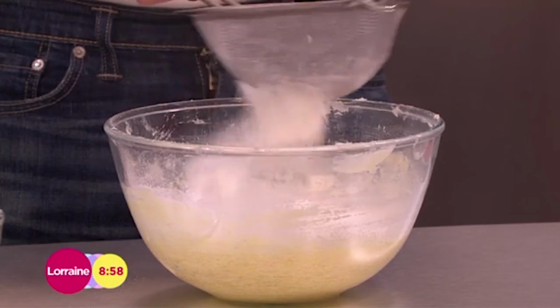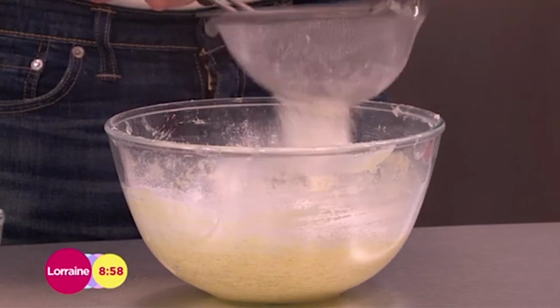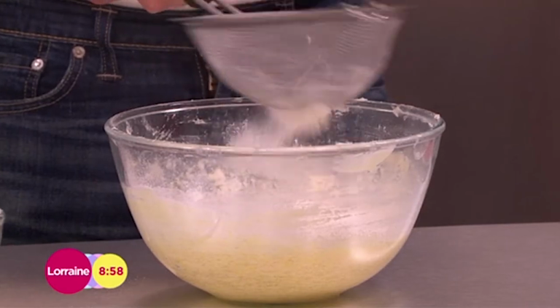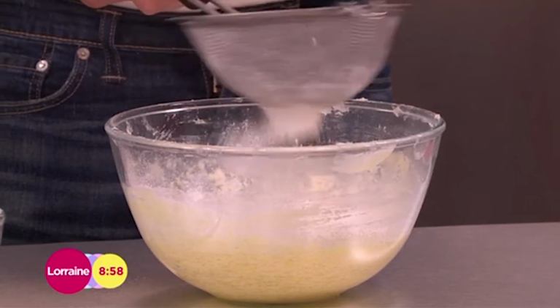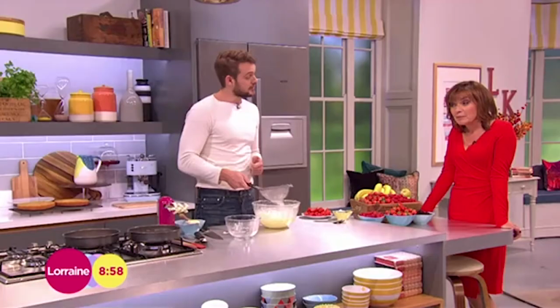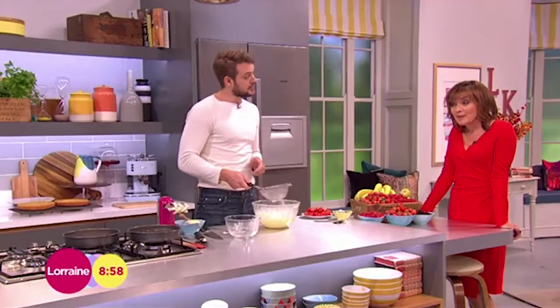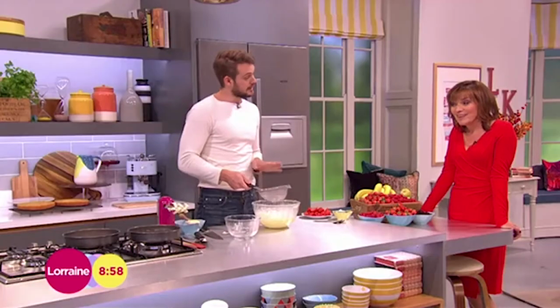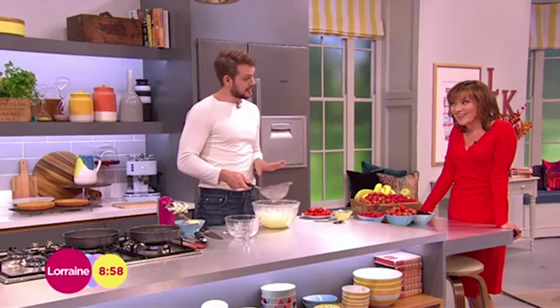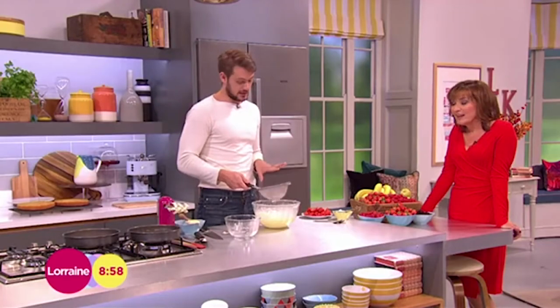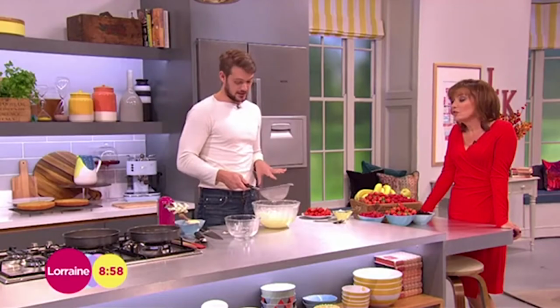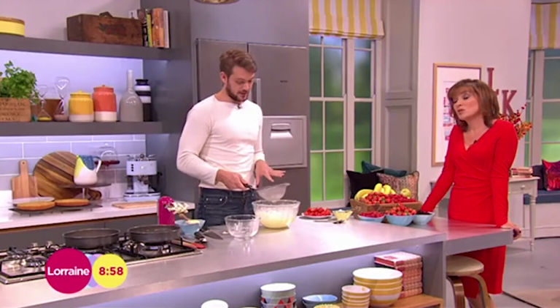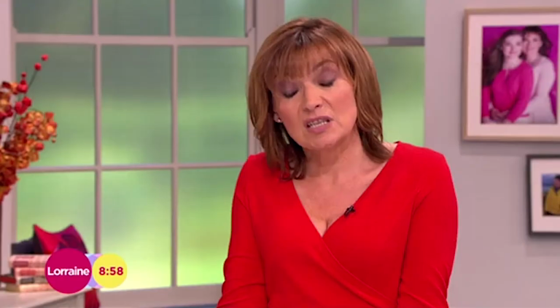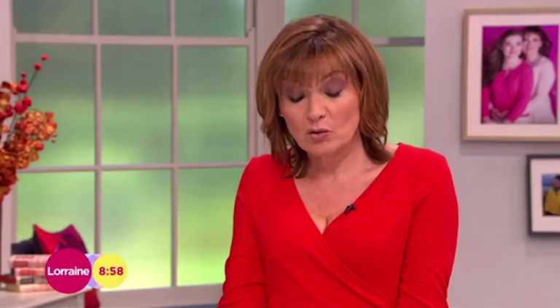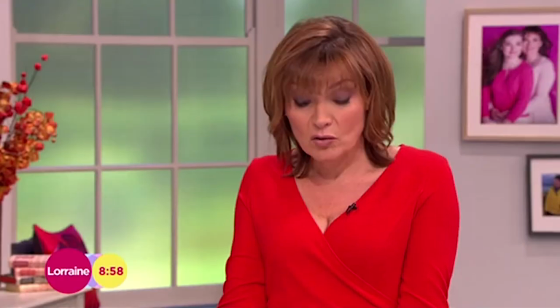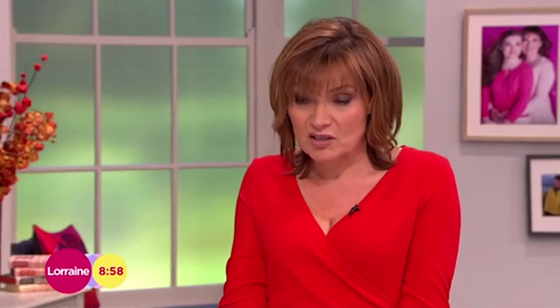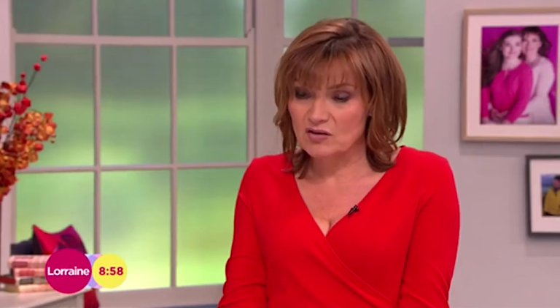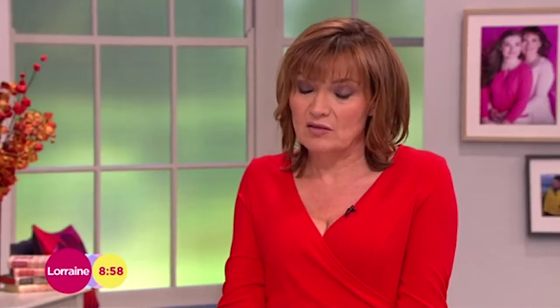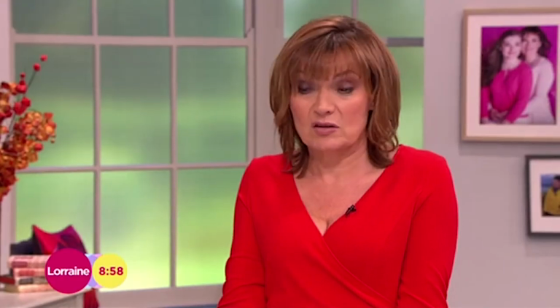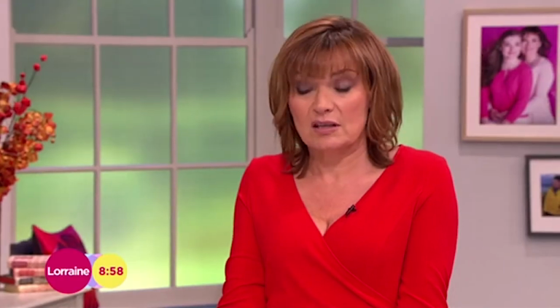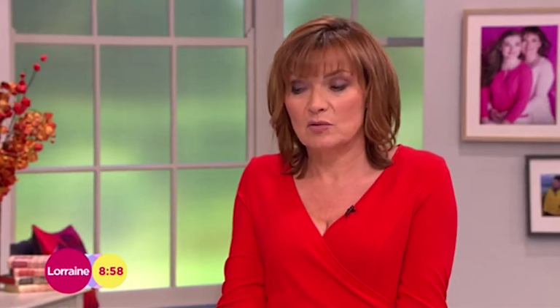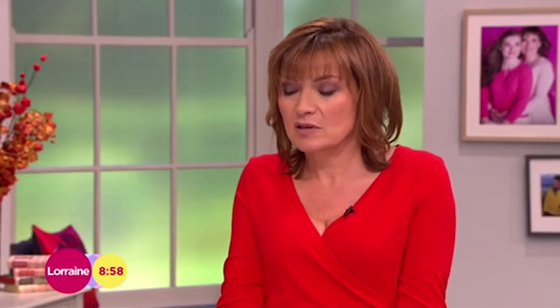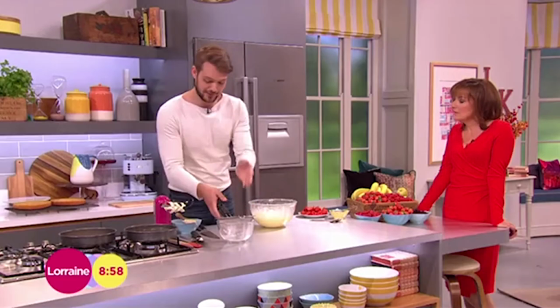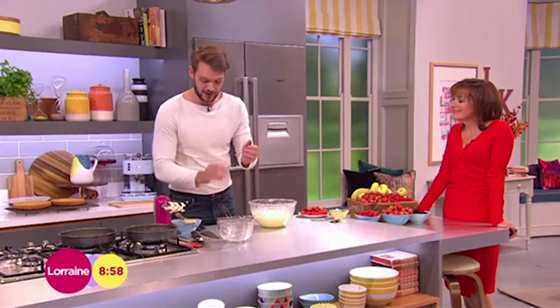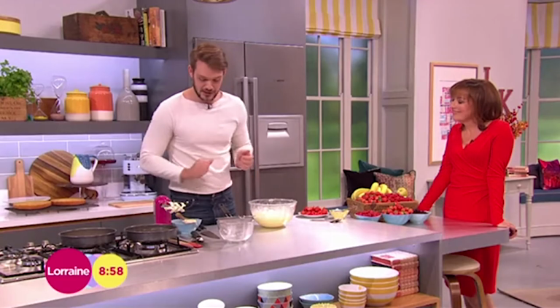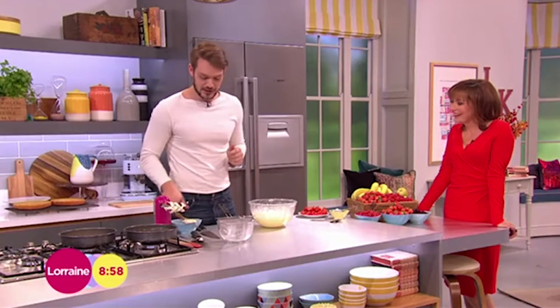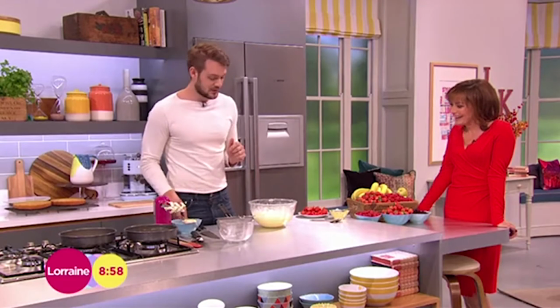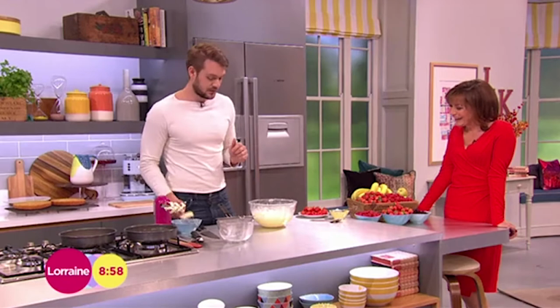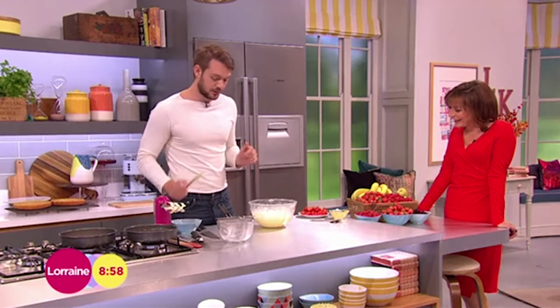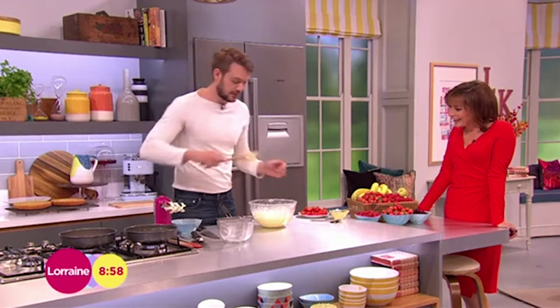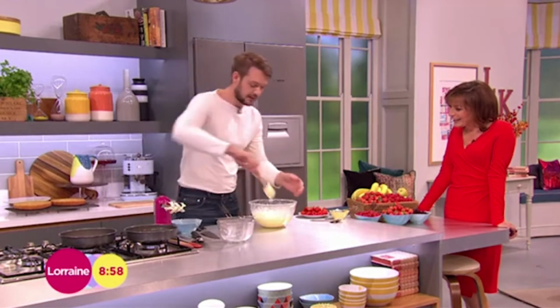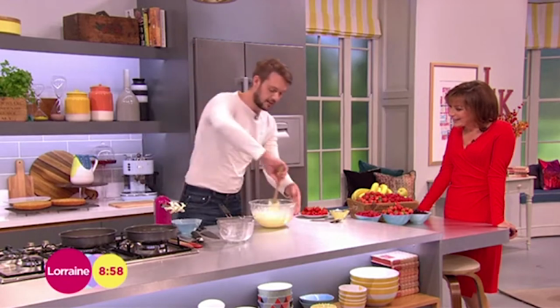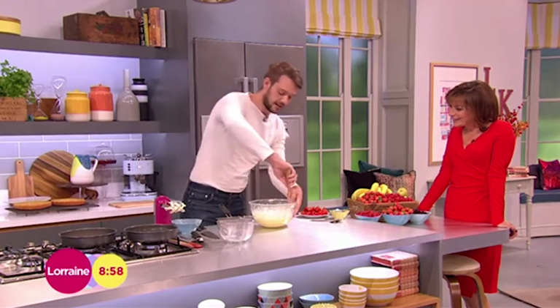Not on the Lorraine Kitchen though — not on the Lorraine Kitchen. Indeed not. This is all very fresh flour. So you just fold that flour in.